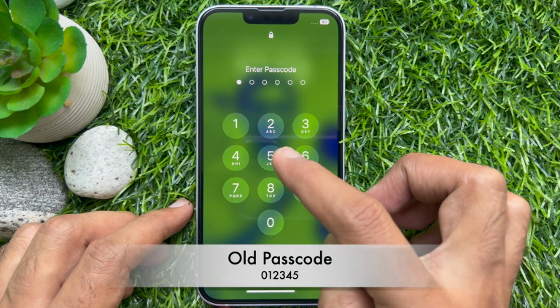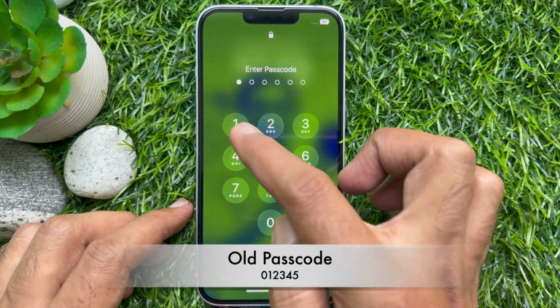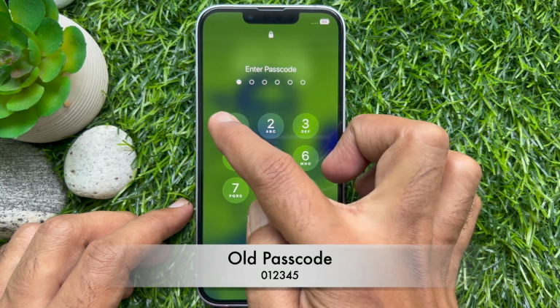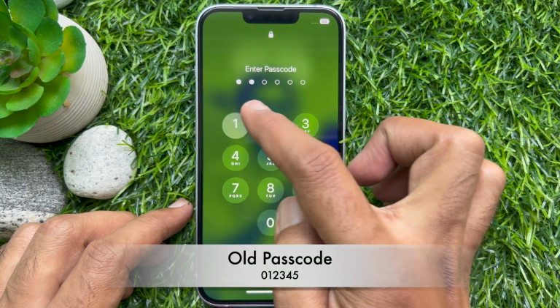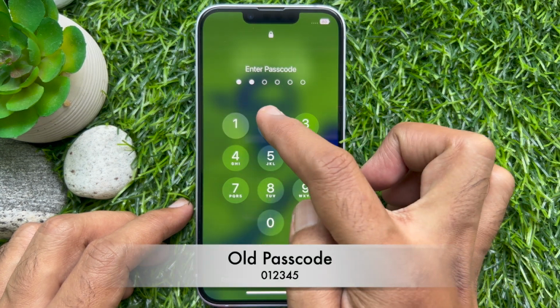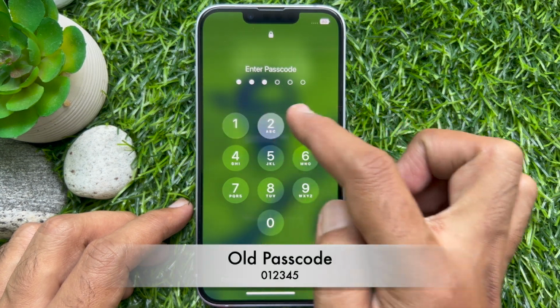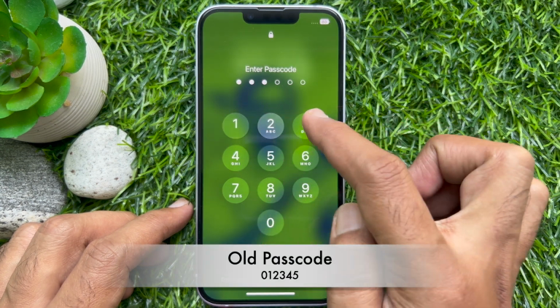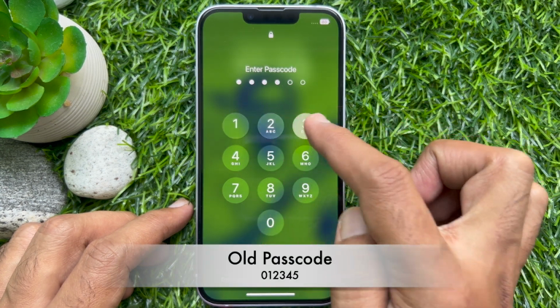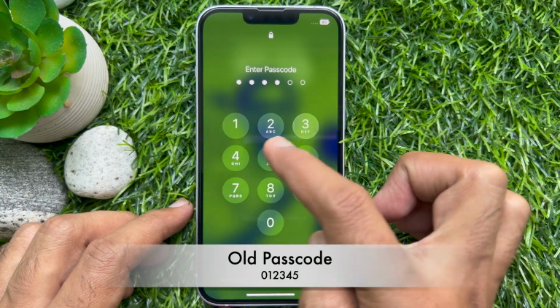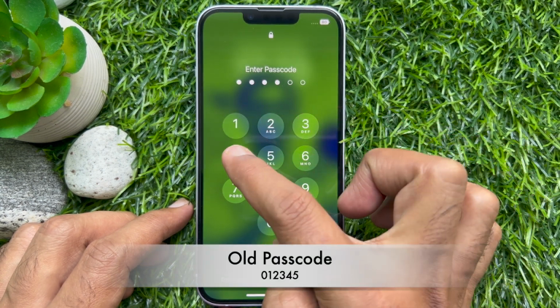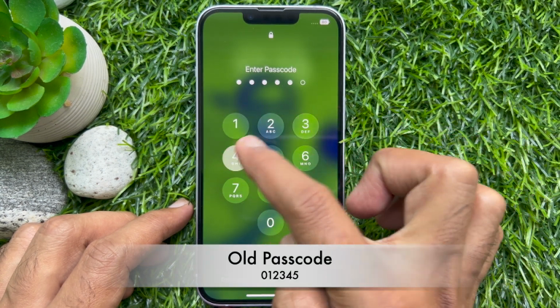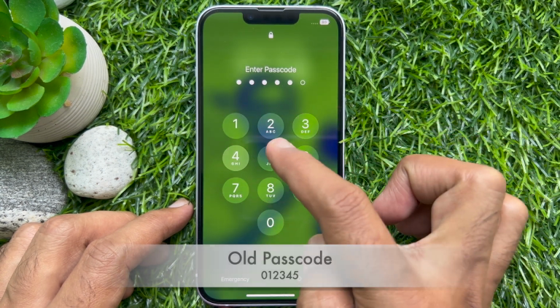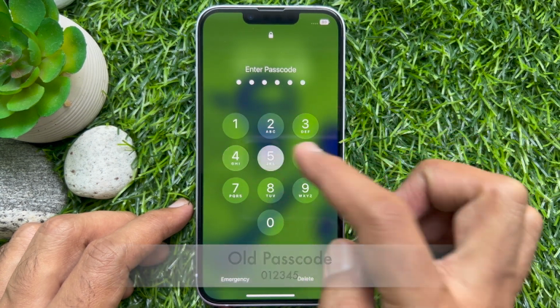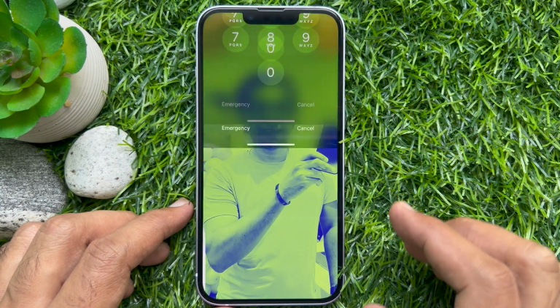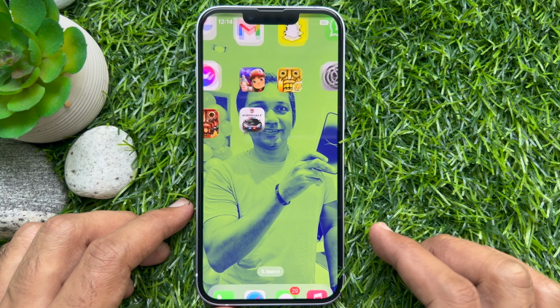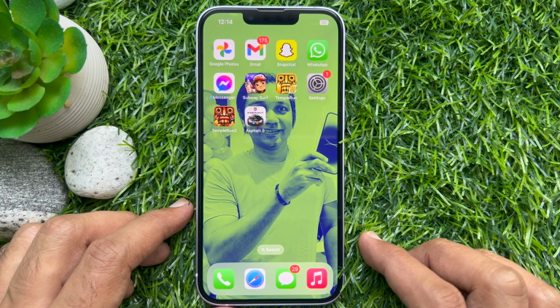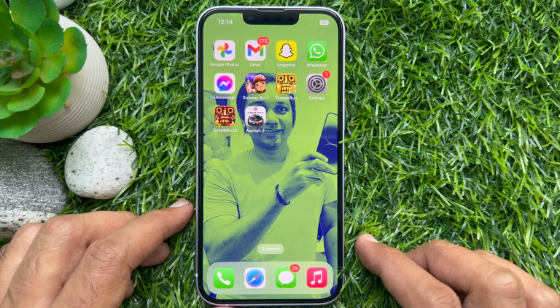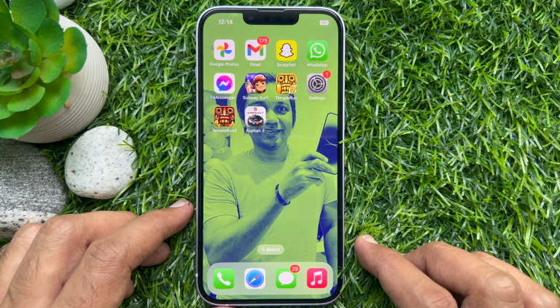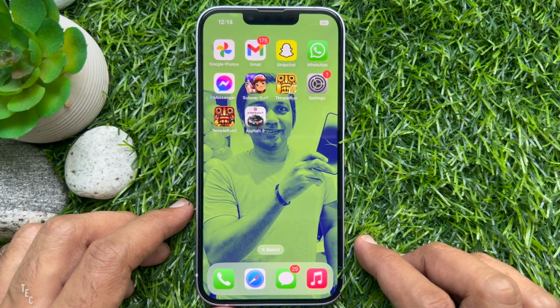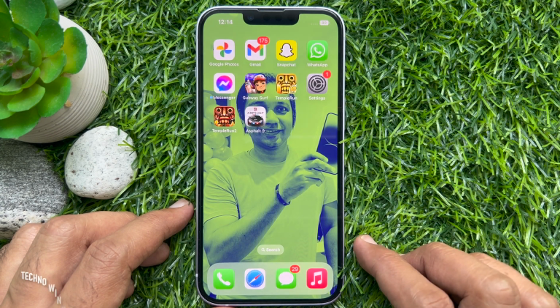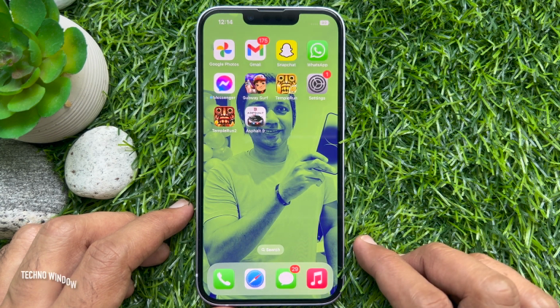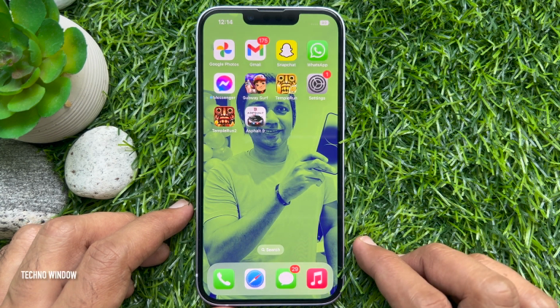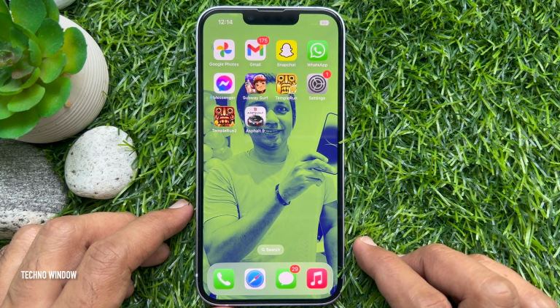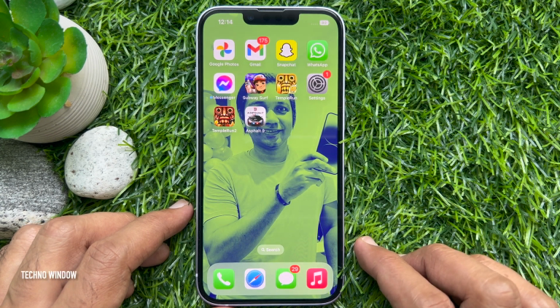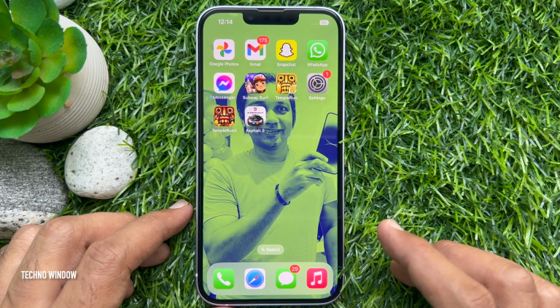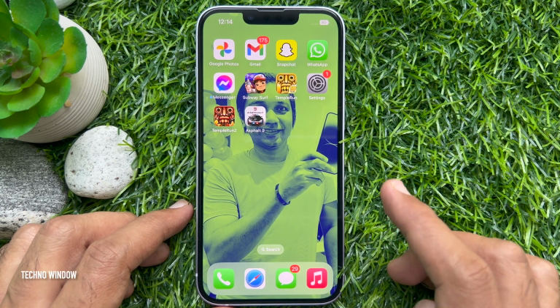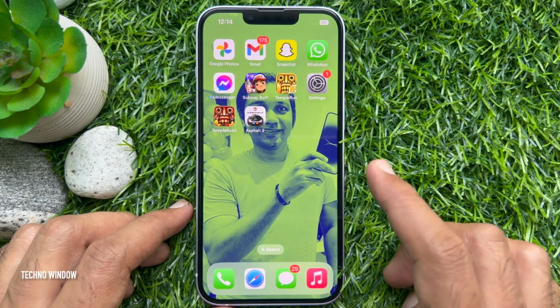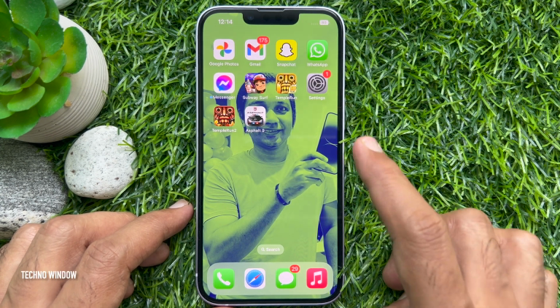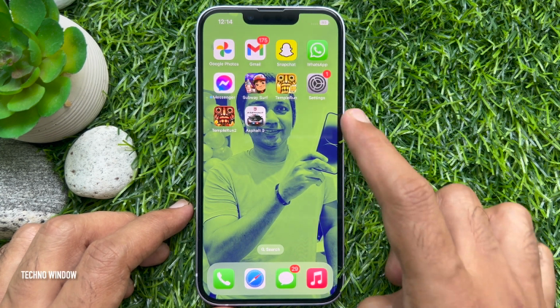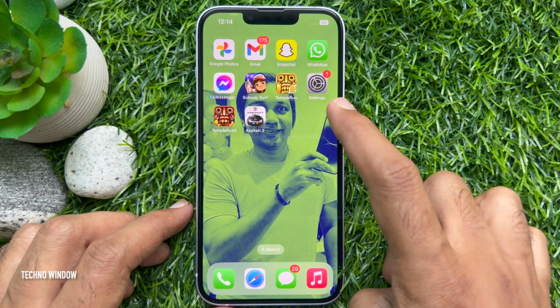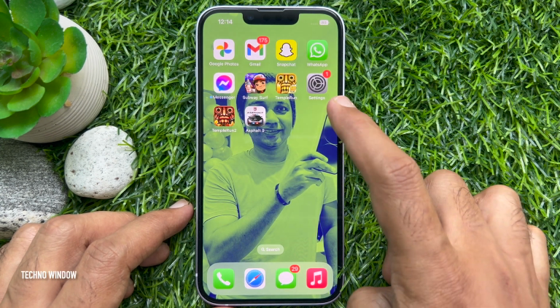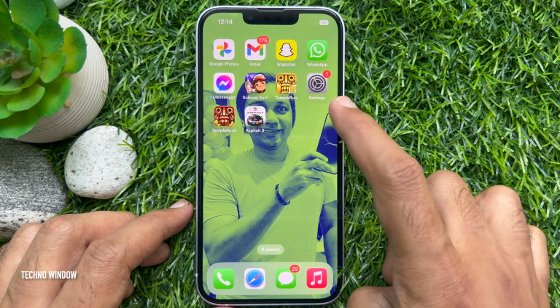First, unlock your phone using your passcode. Then open the Settings app from your iPhone home screen.